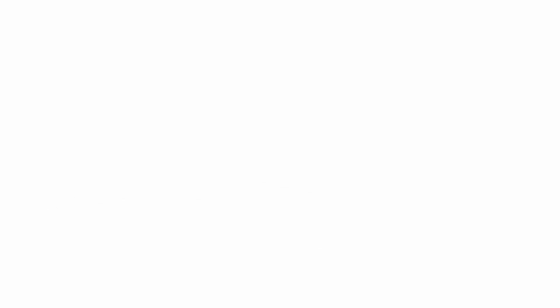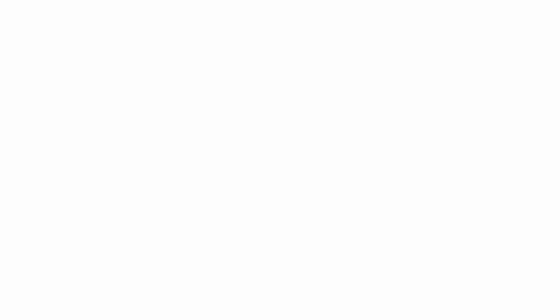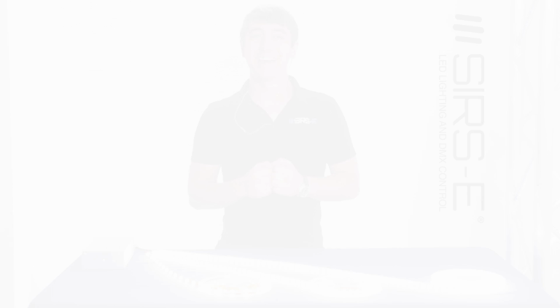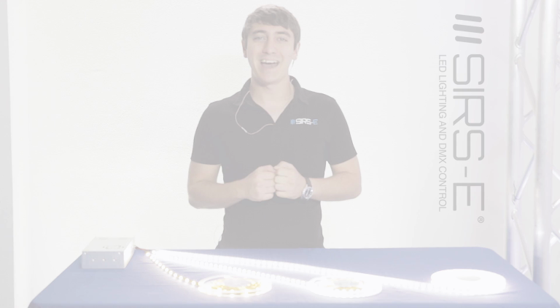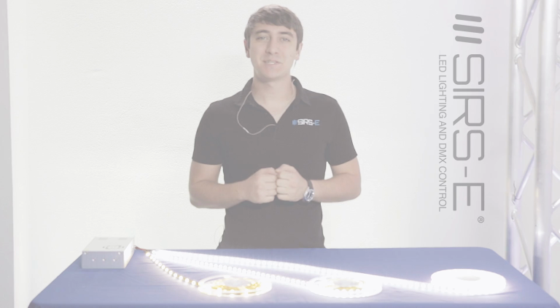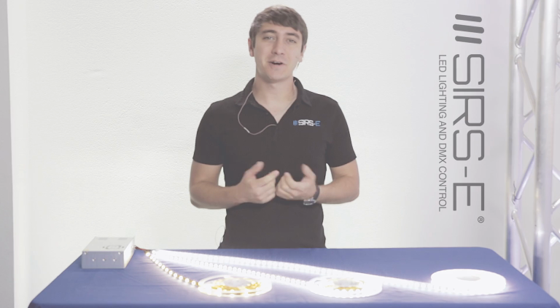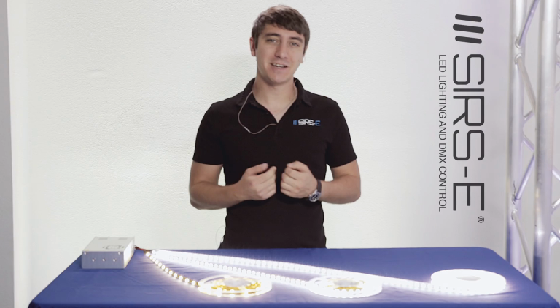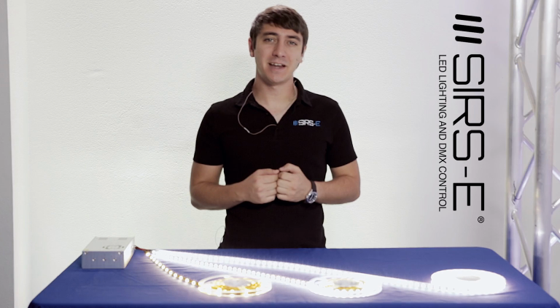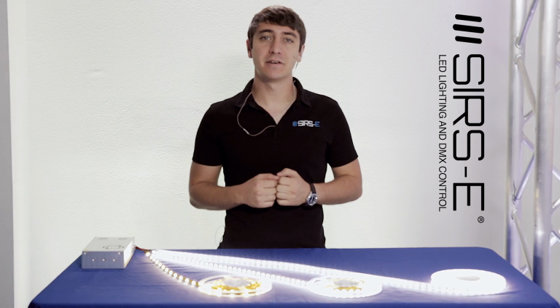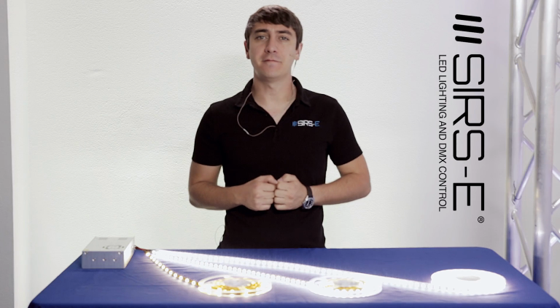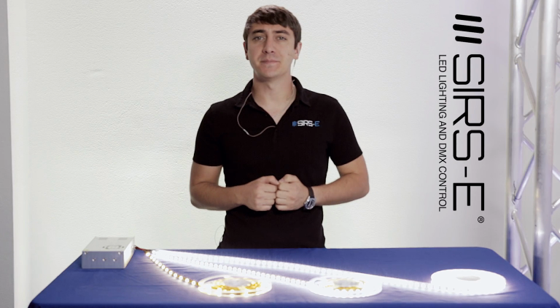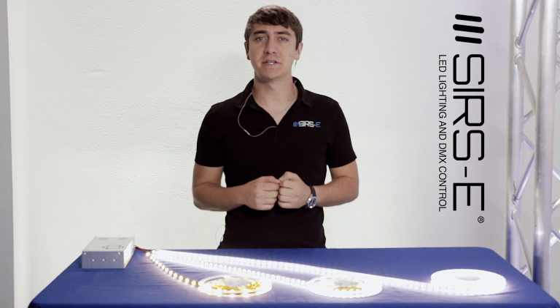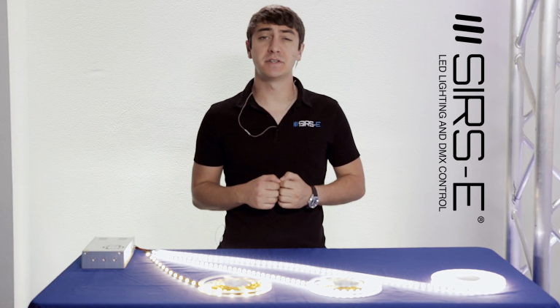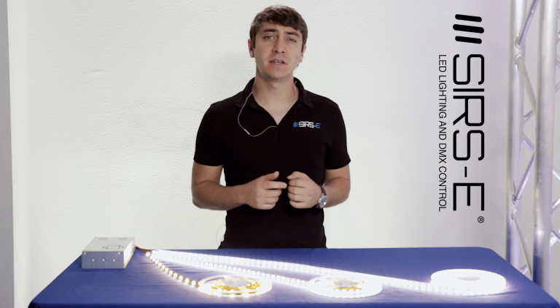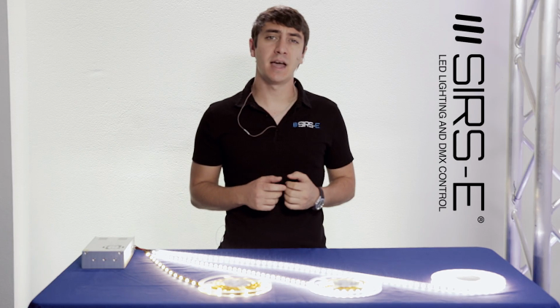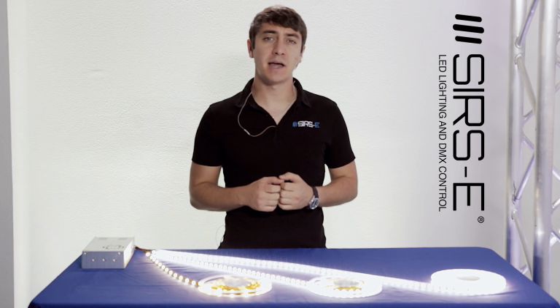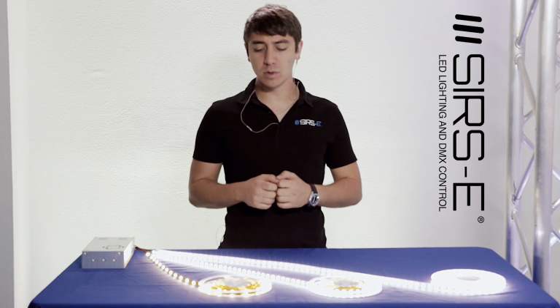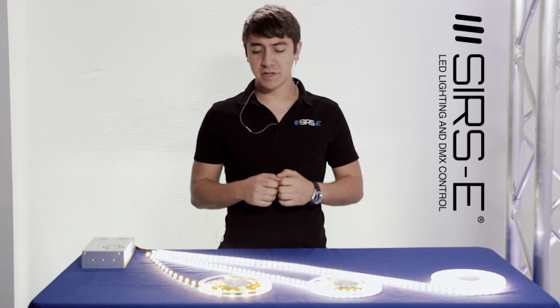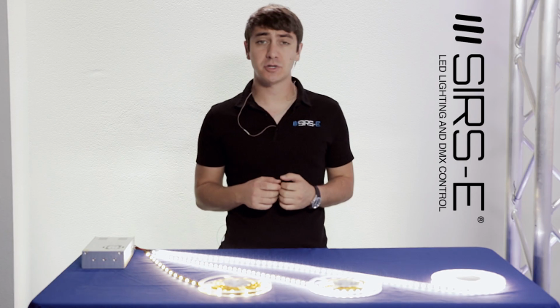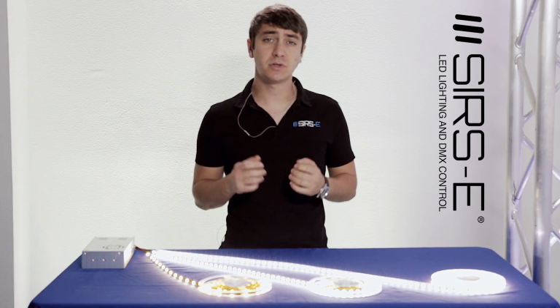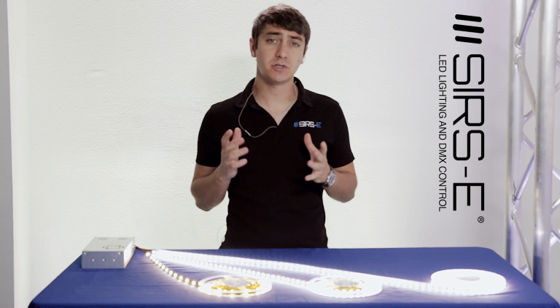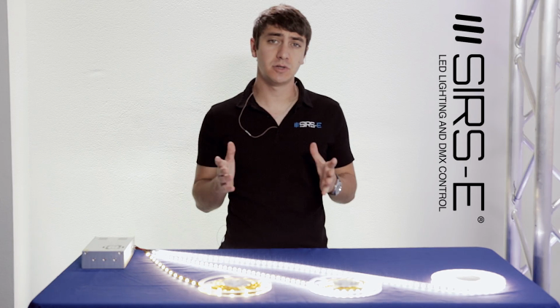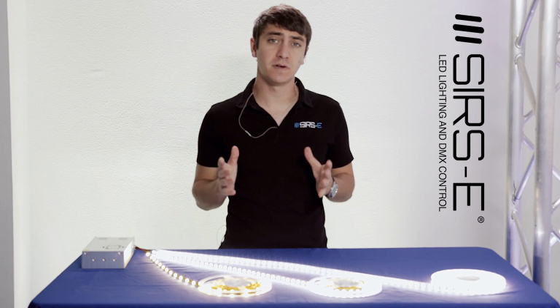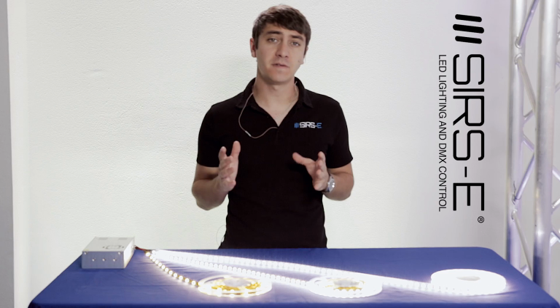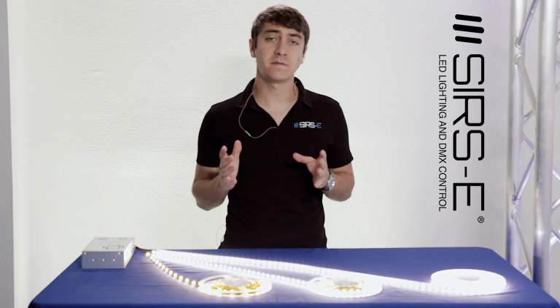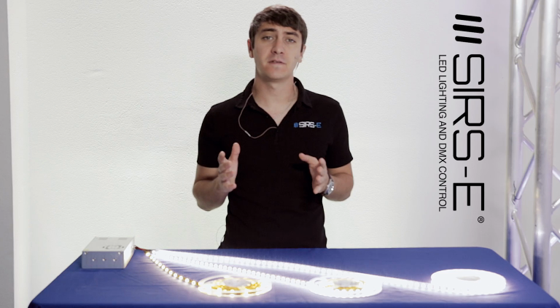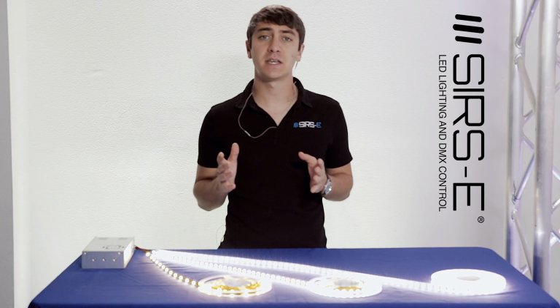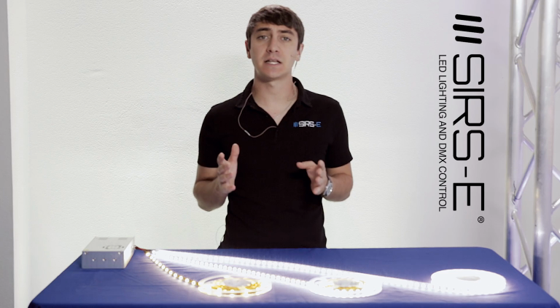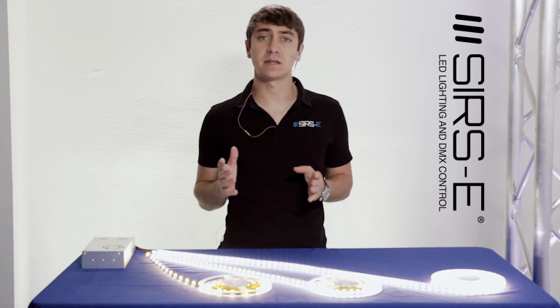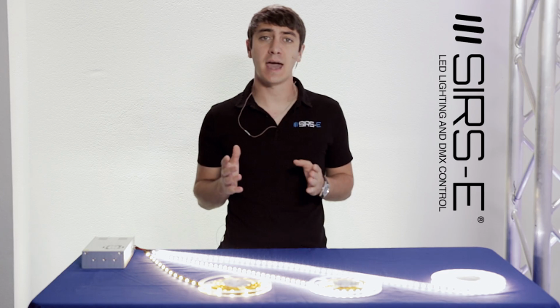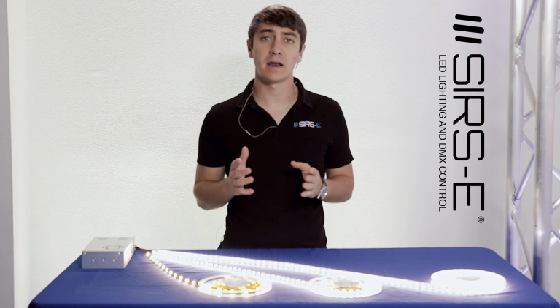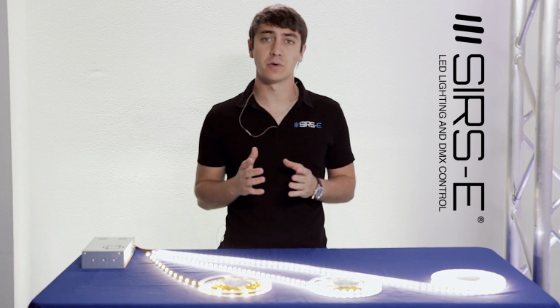Hey guys, Martin again here from Series E, and I will be introducing to you the 5050 LED category.